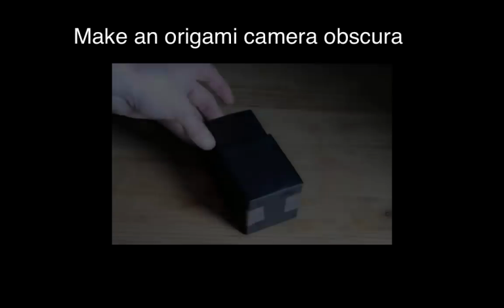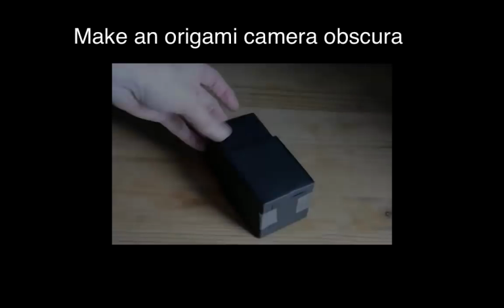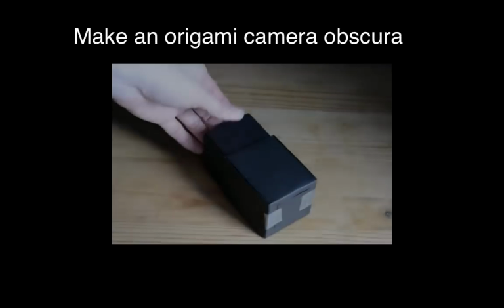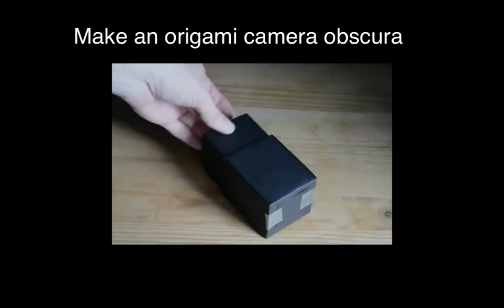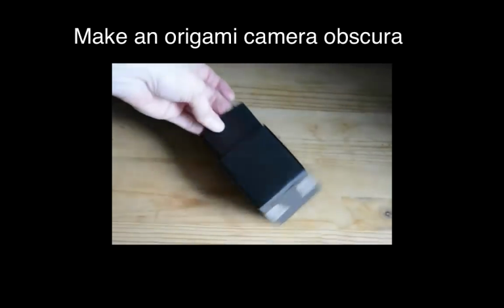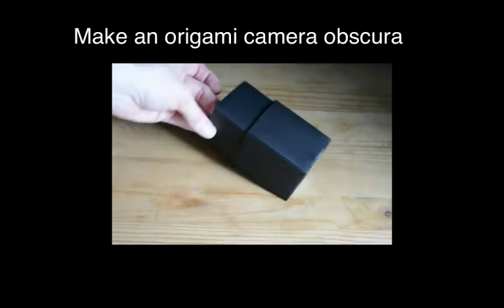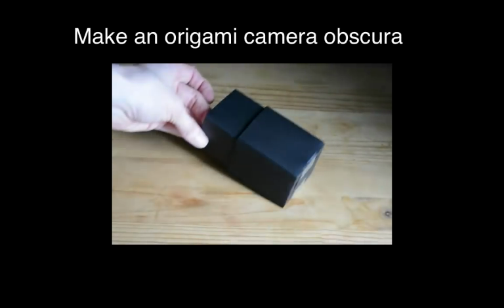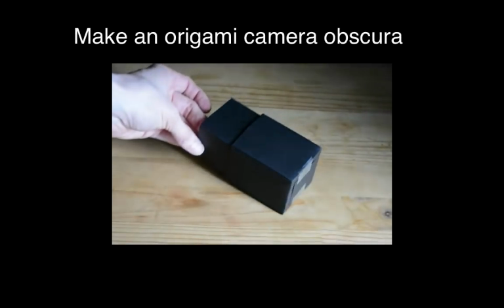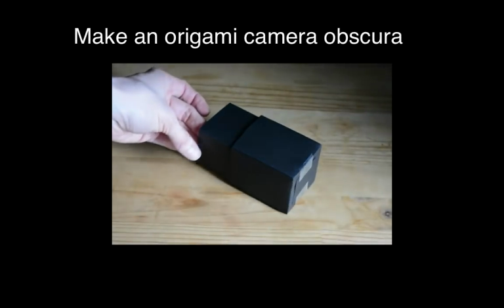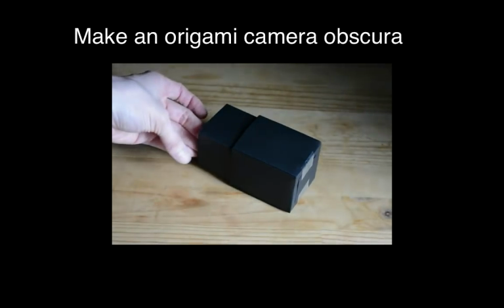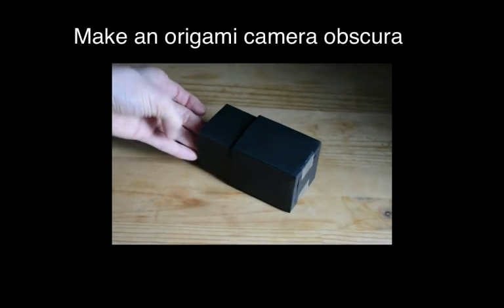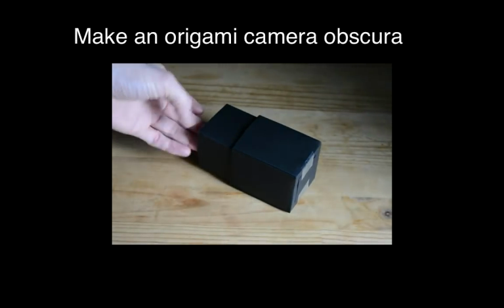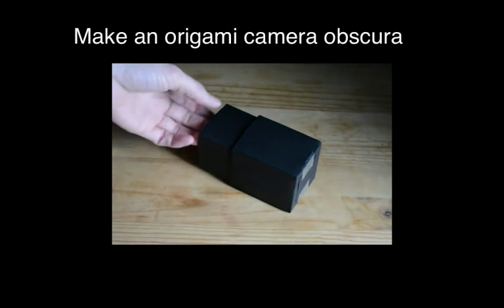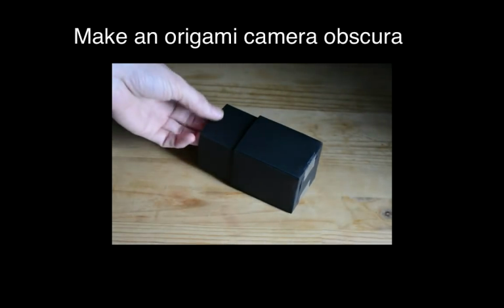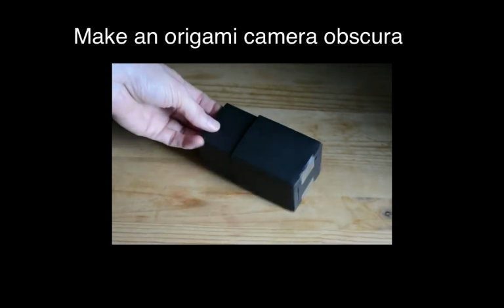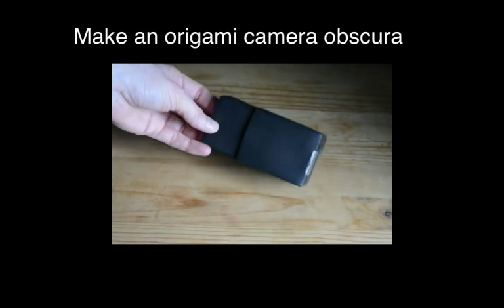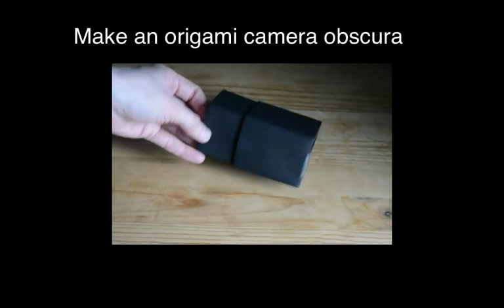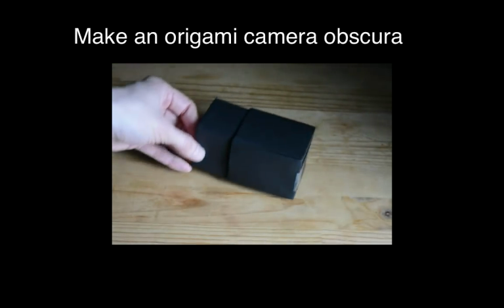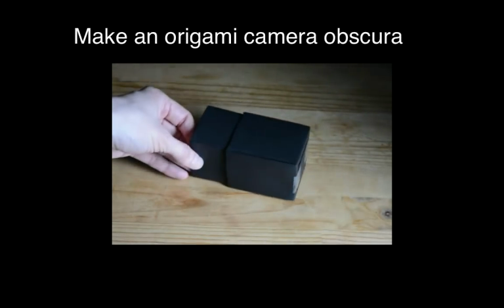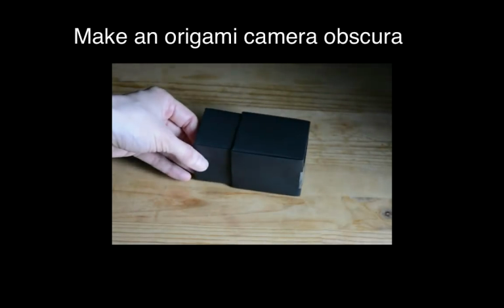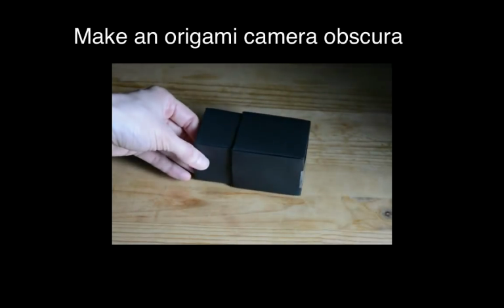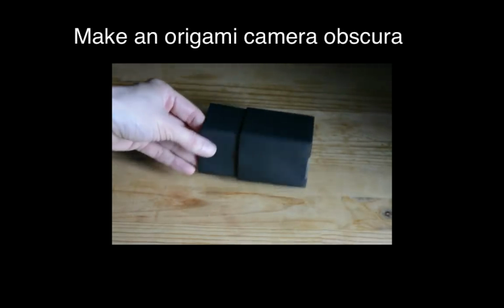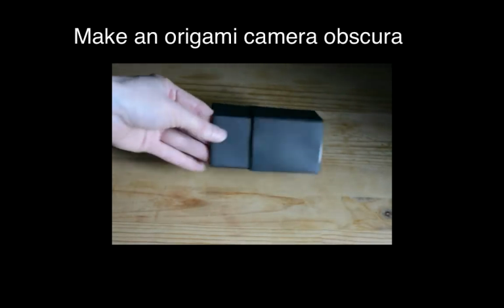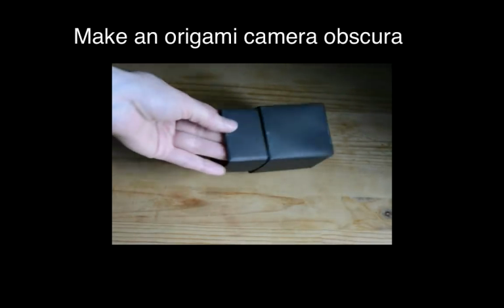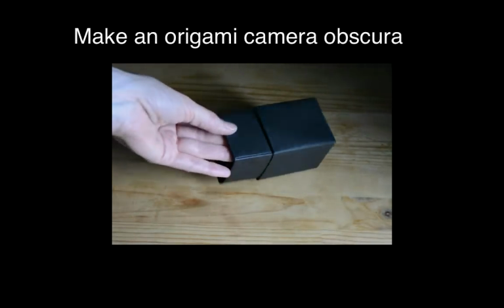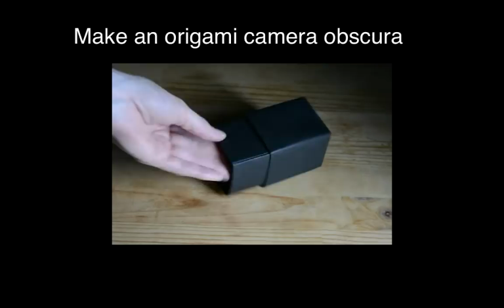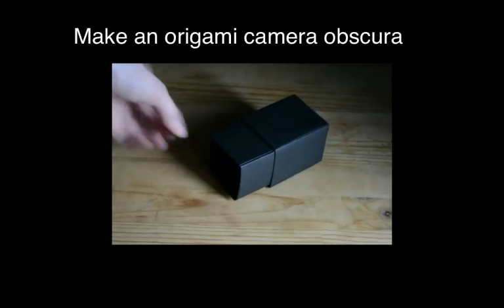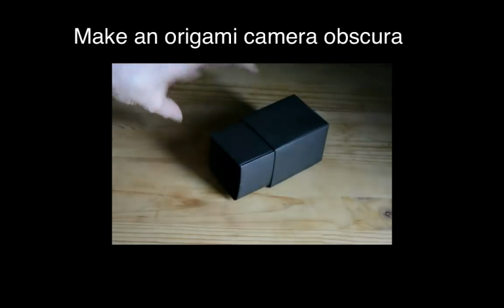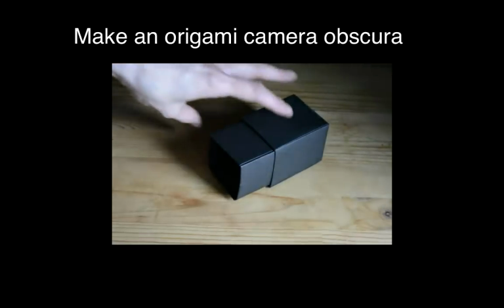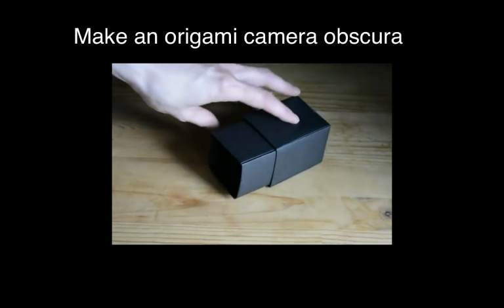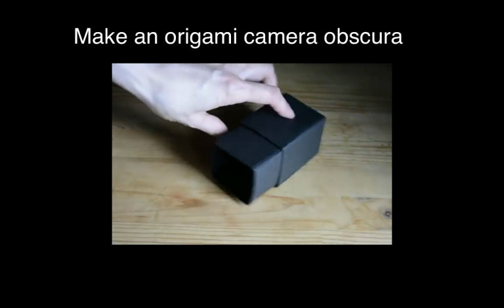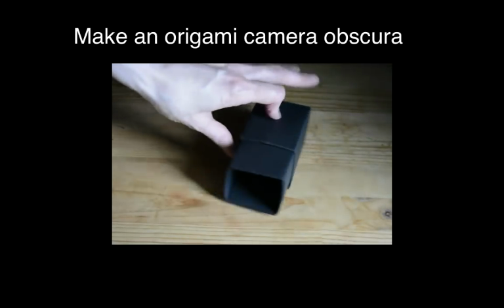Today I'm going to show you how to make a simple camera obscura out of paper.